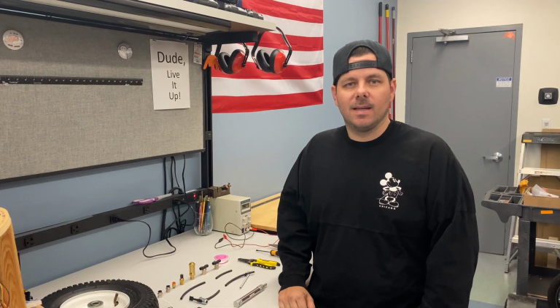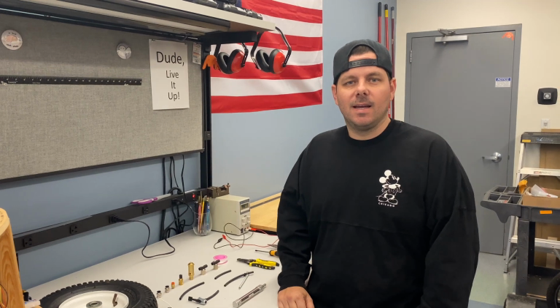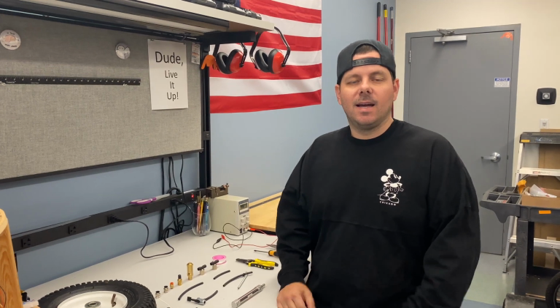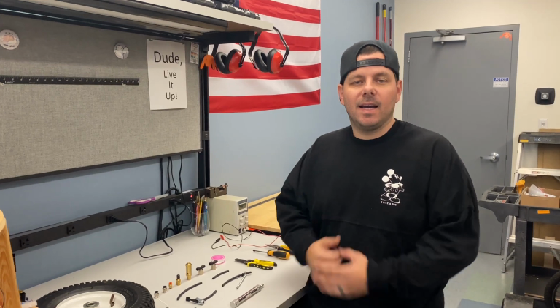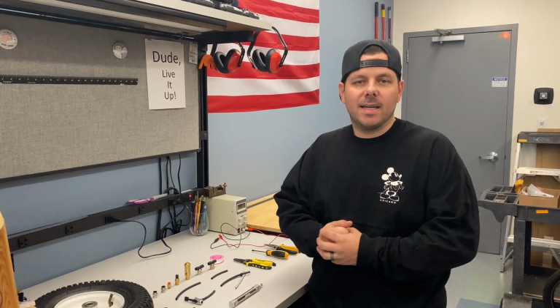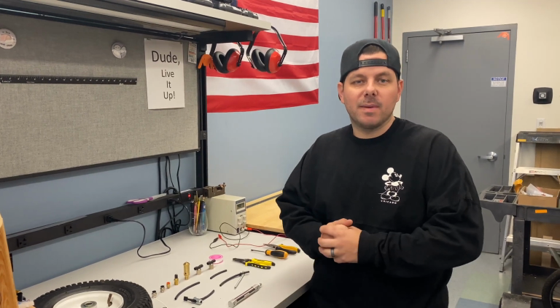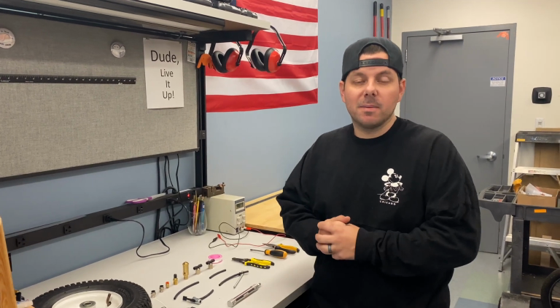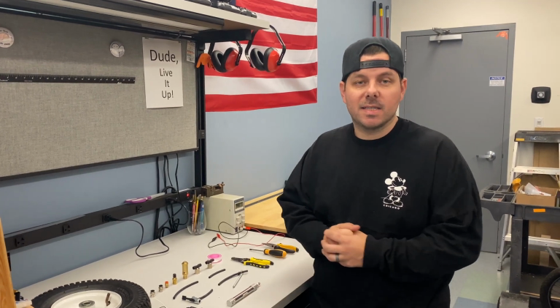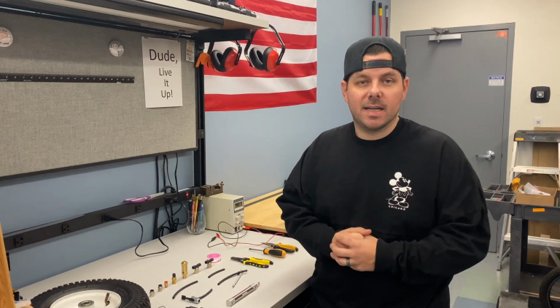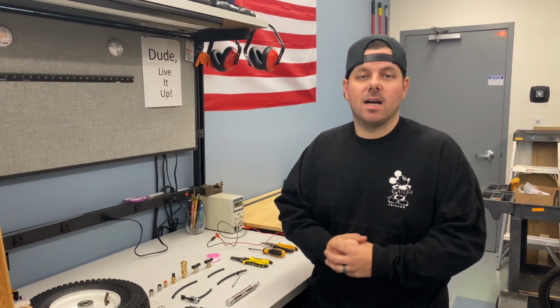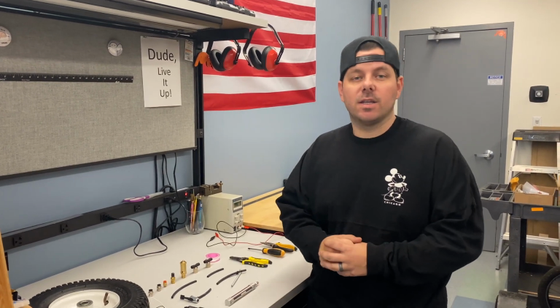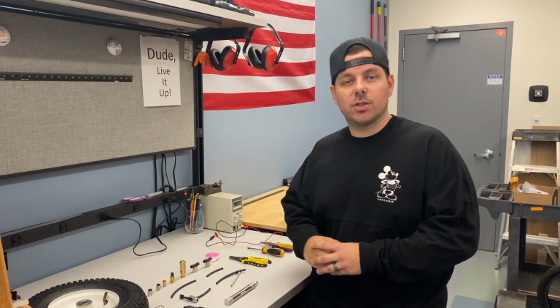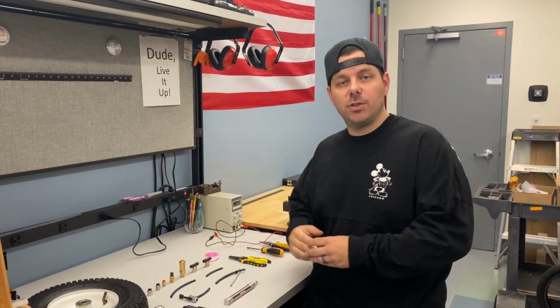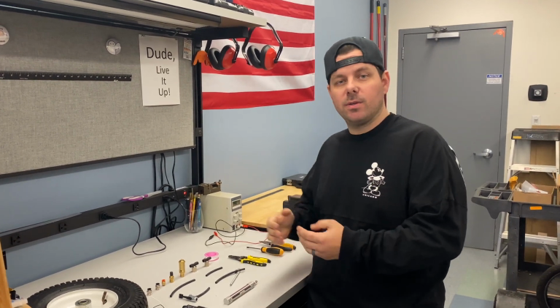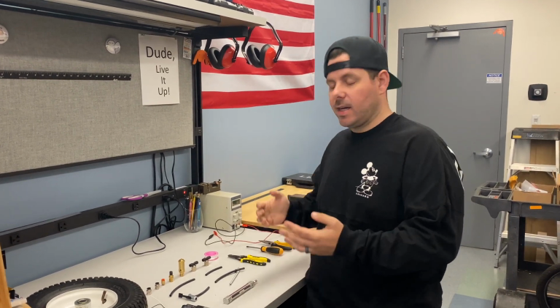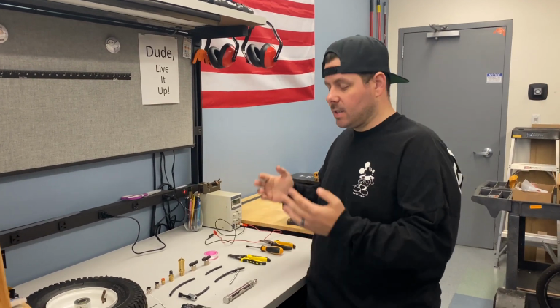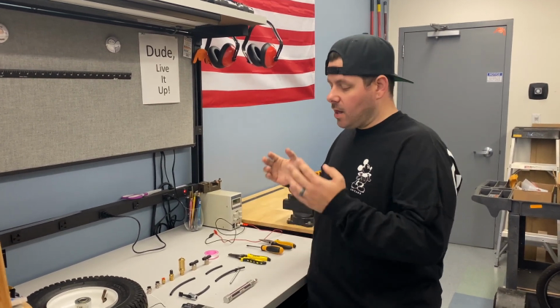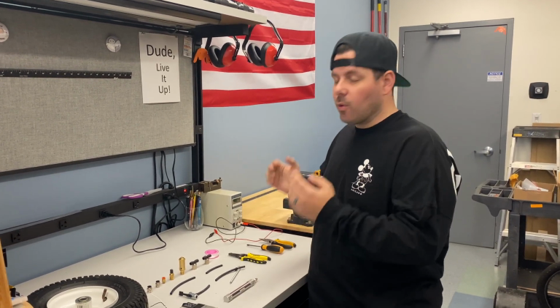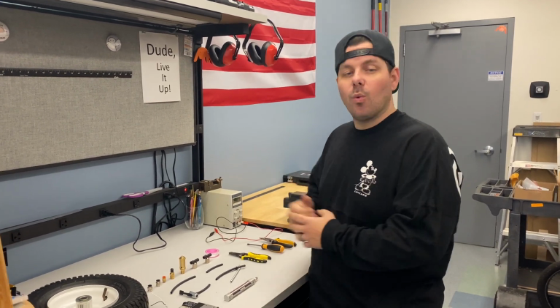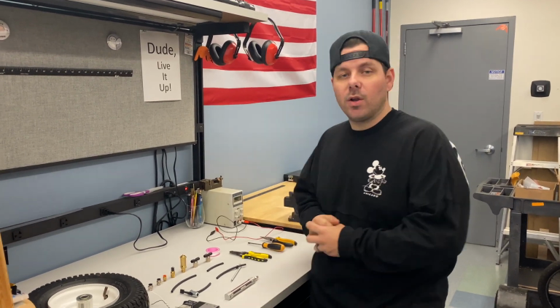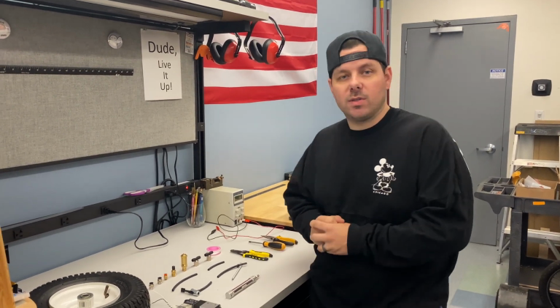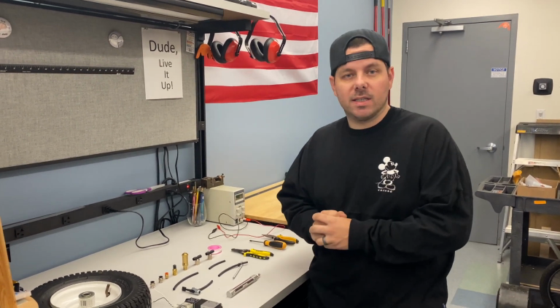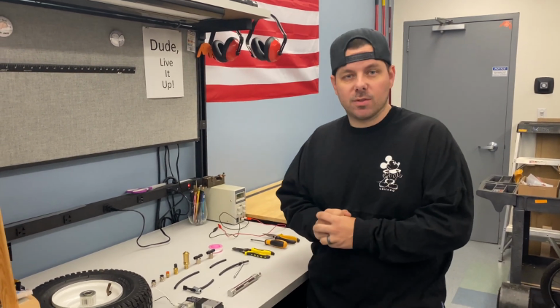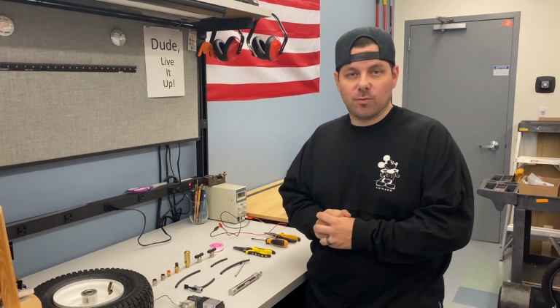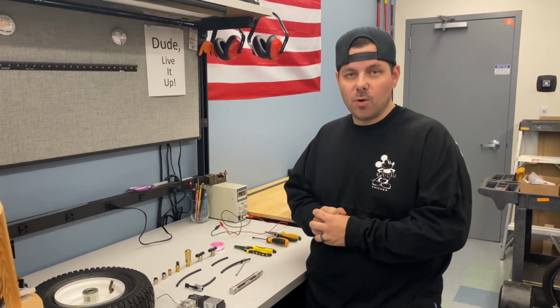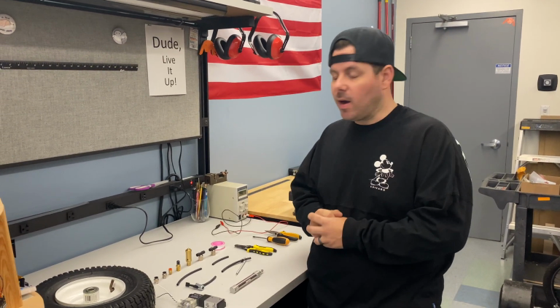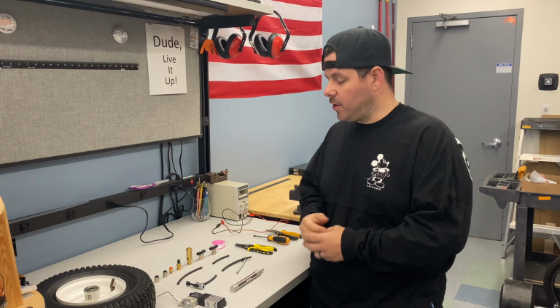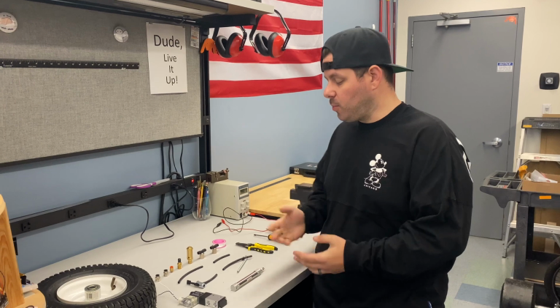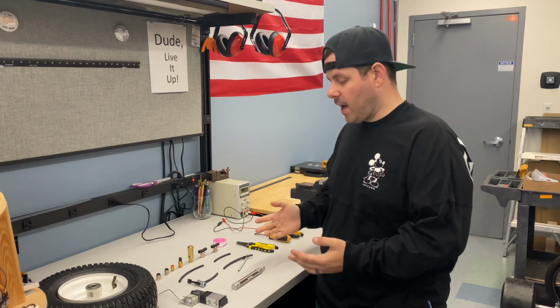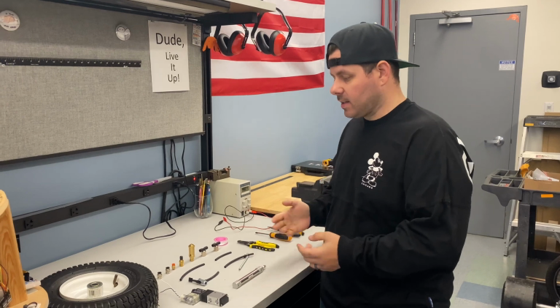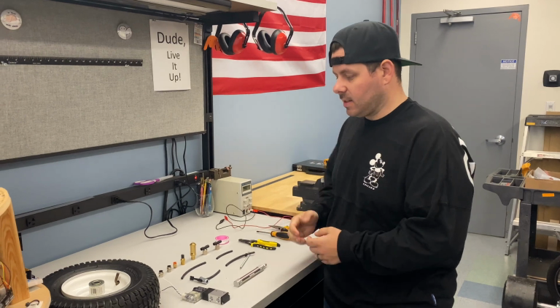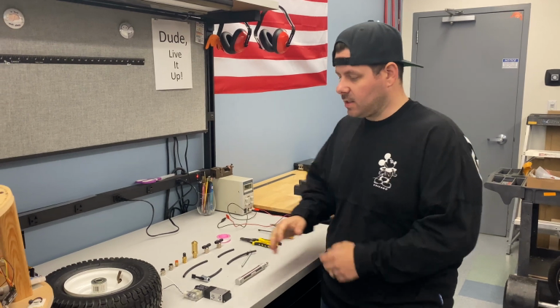Hi guys, my name is Derek. I'm going to show you the 106 robot pneumatic system.